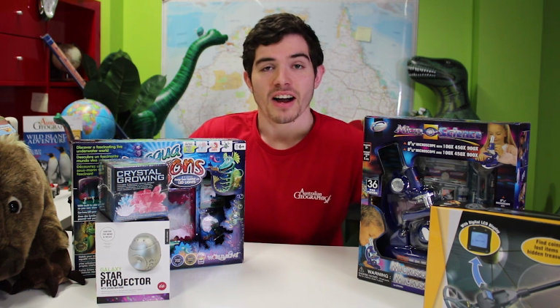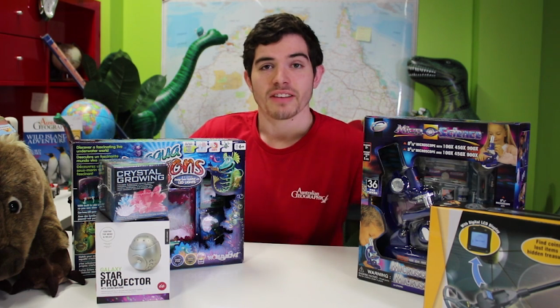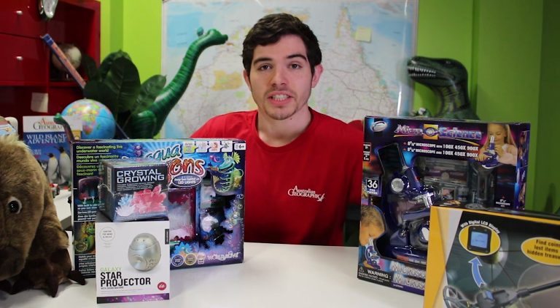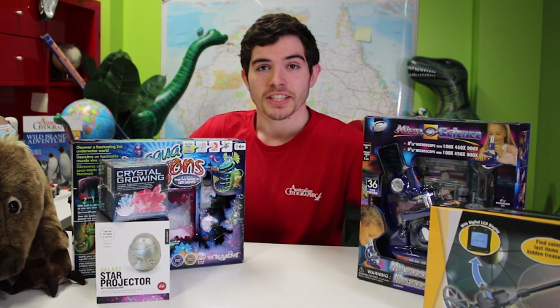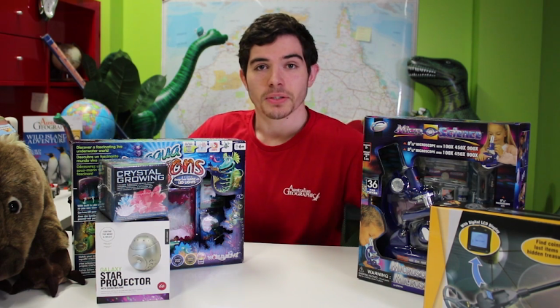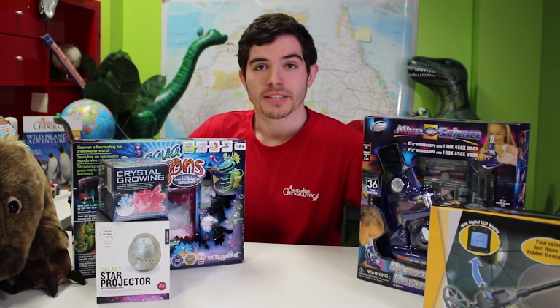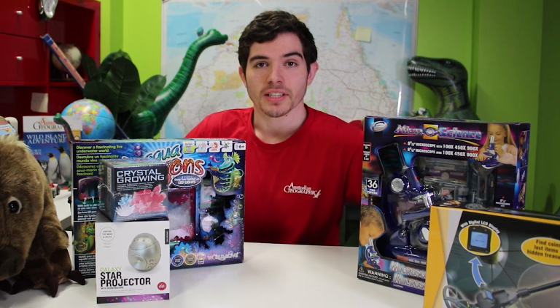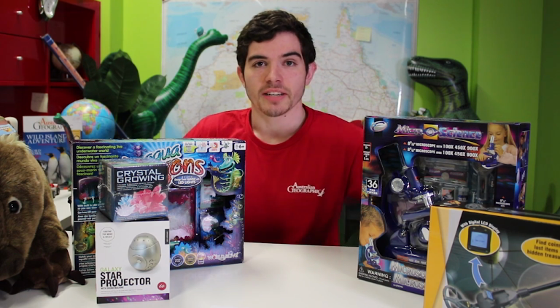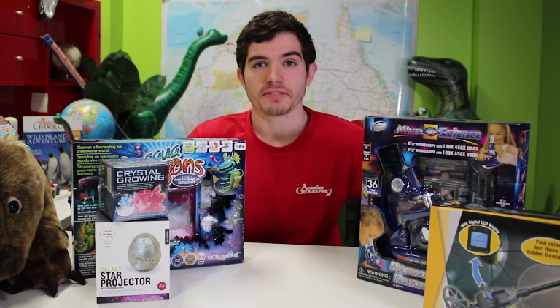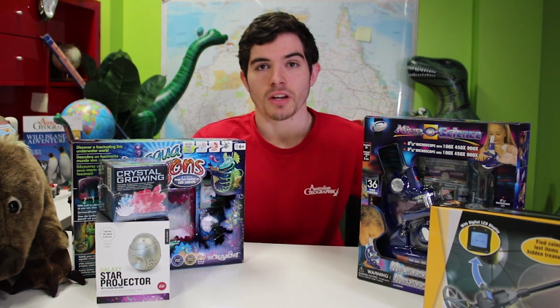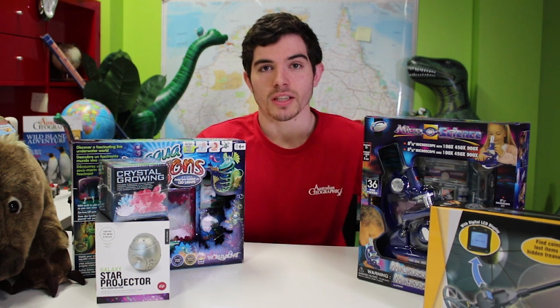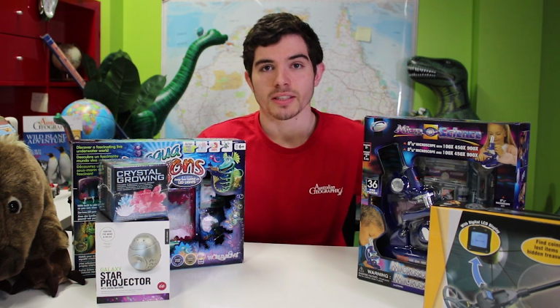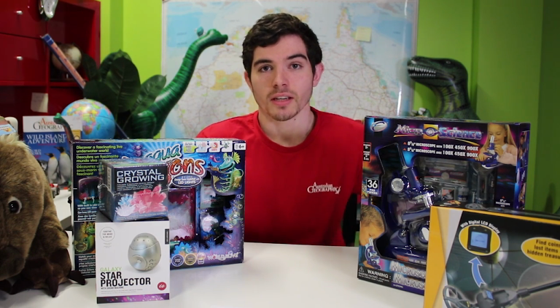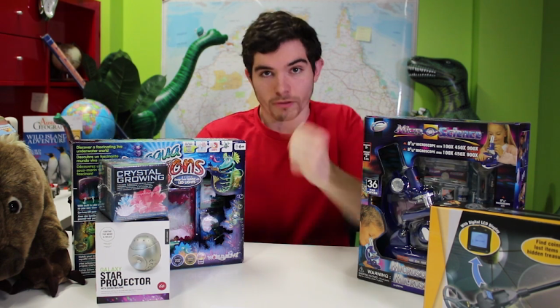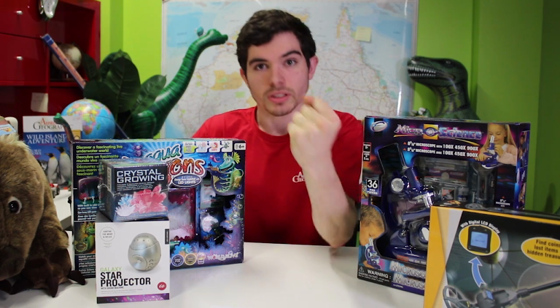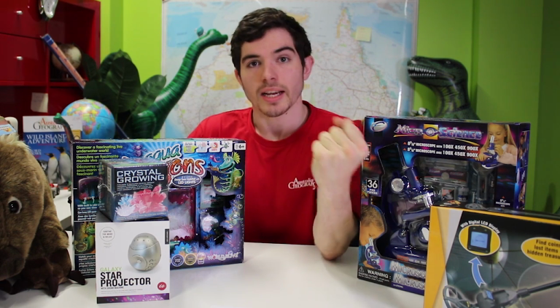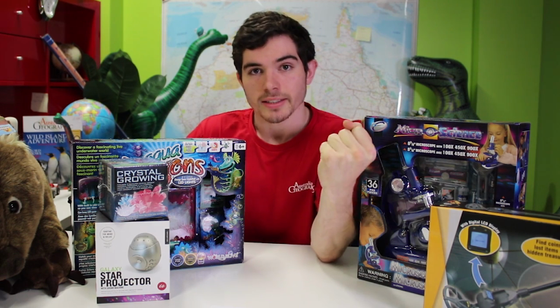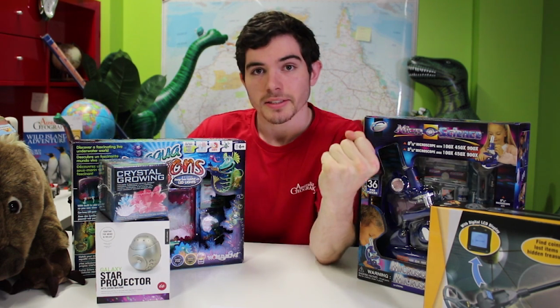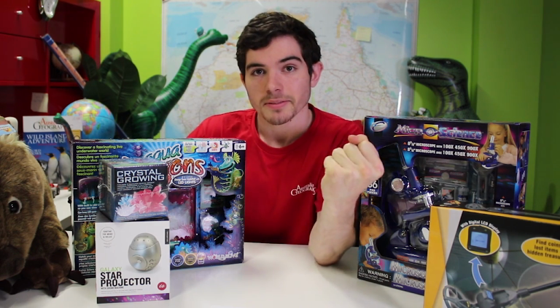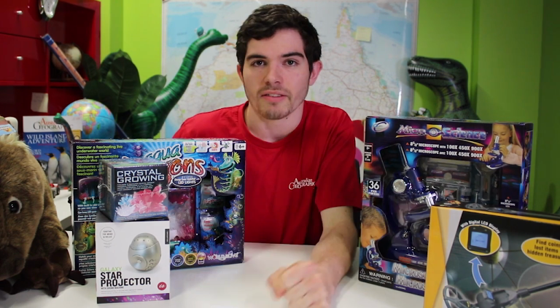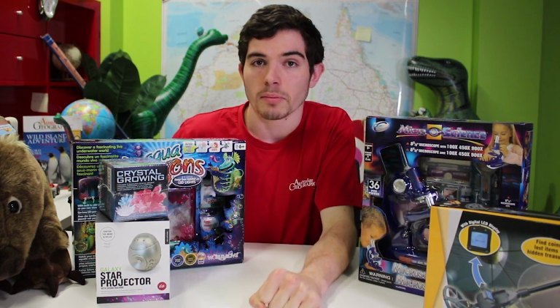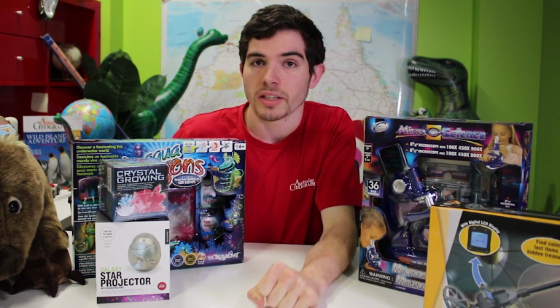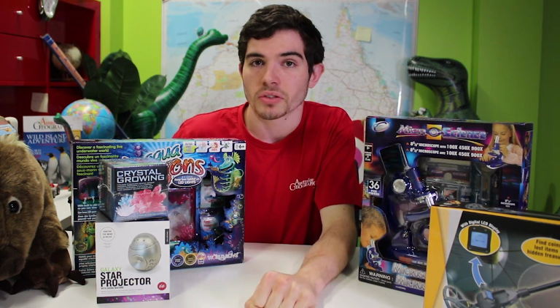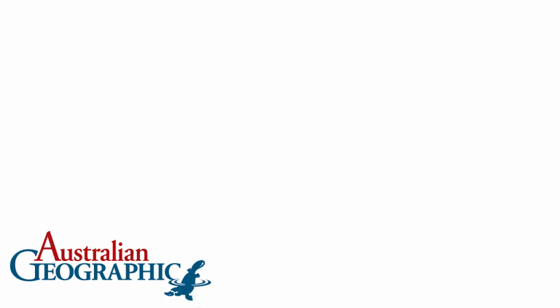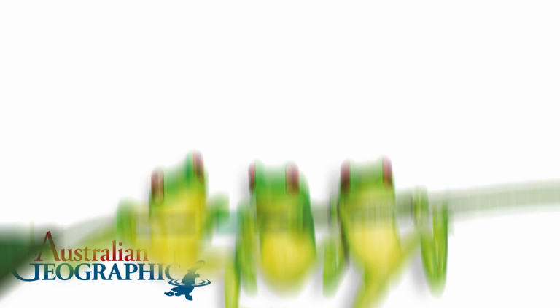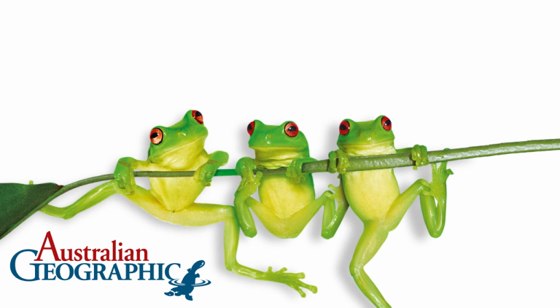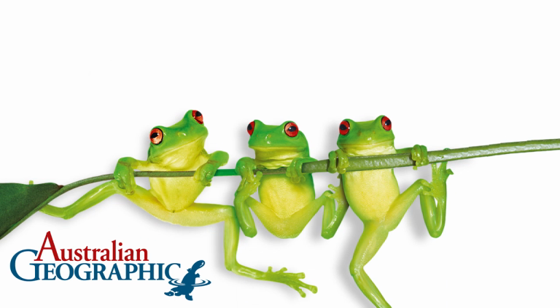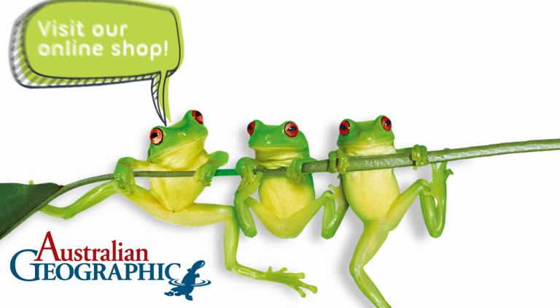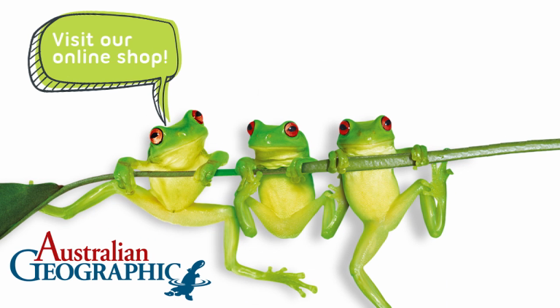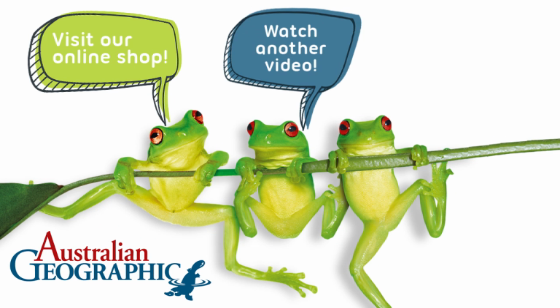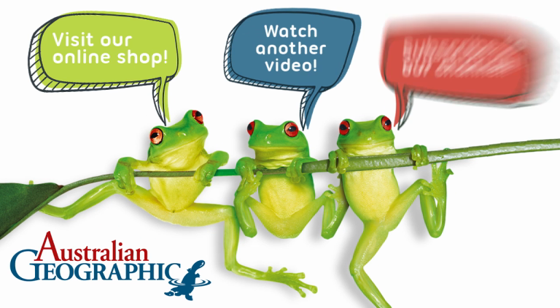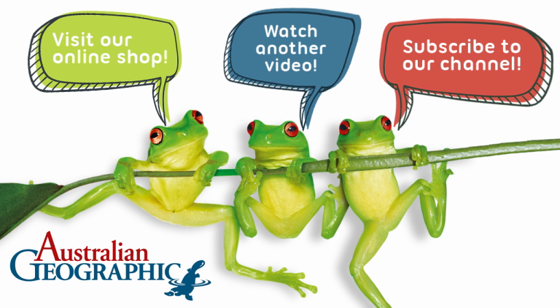So there you have it — 5 educational gifts under $50 for science. Available in store and online. Have fun!